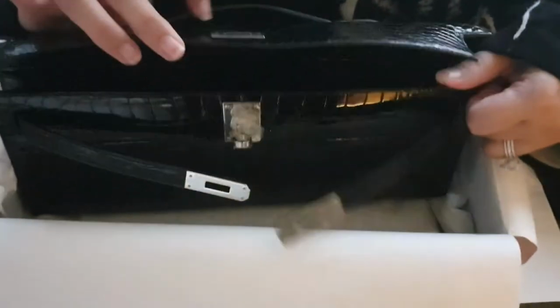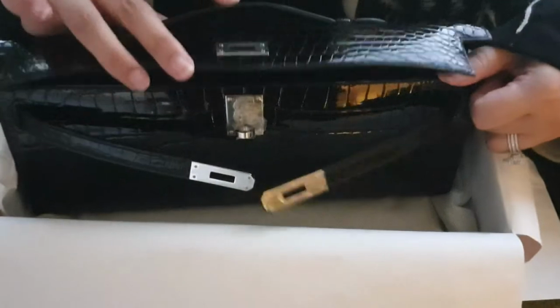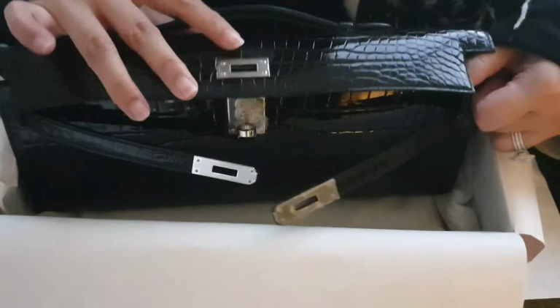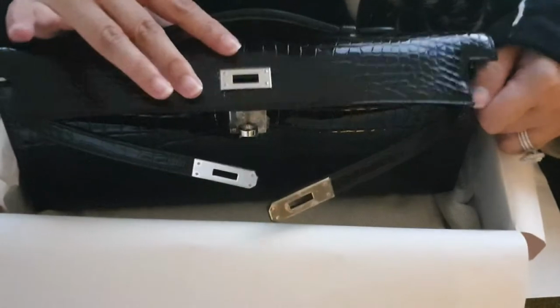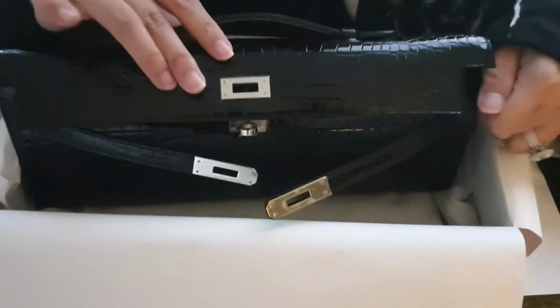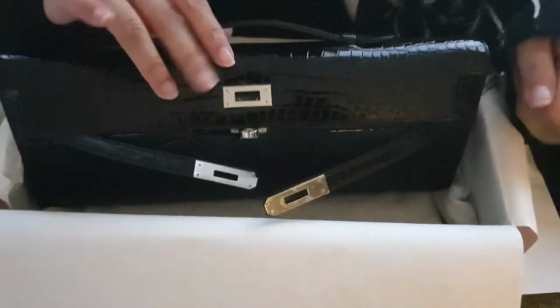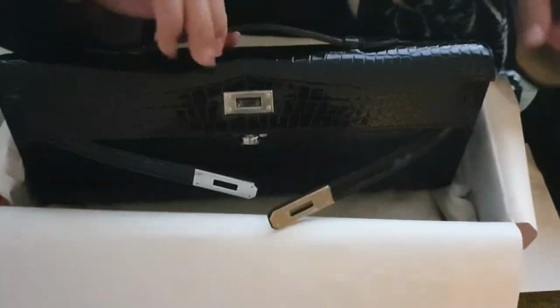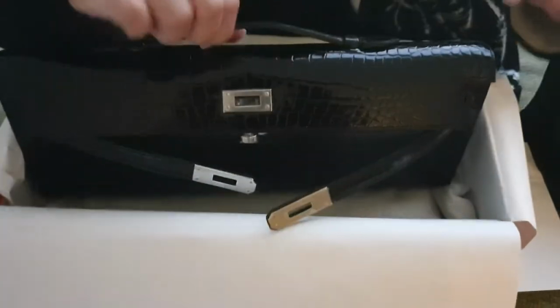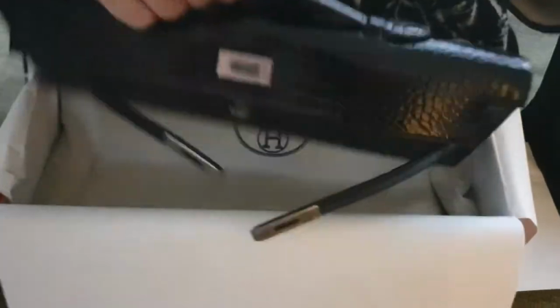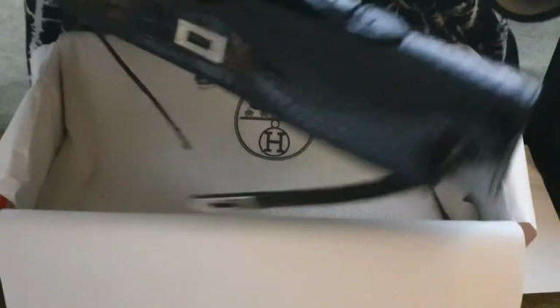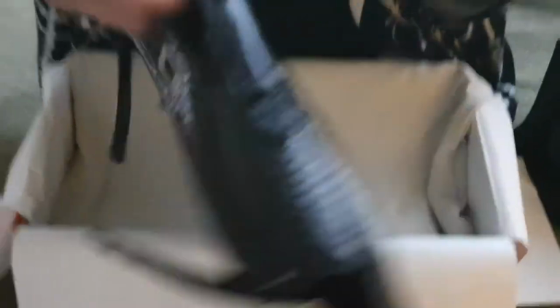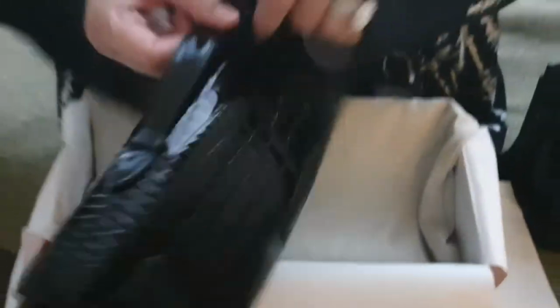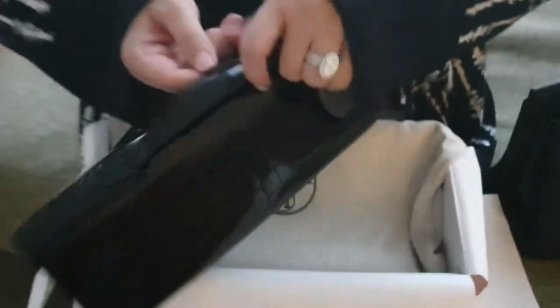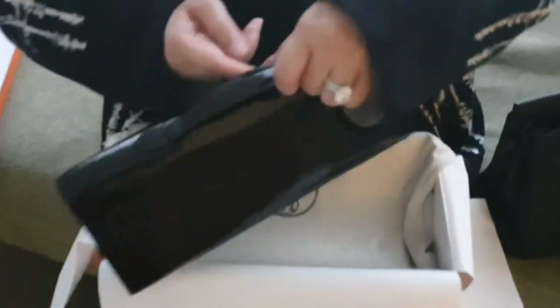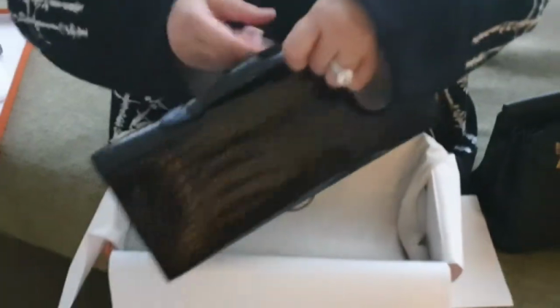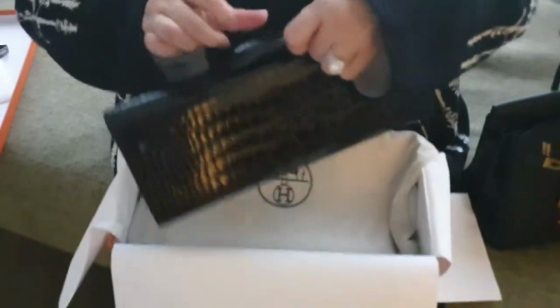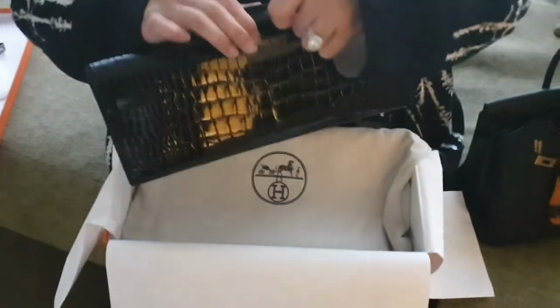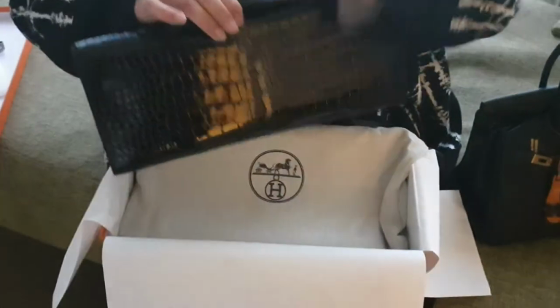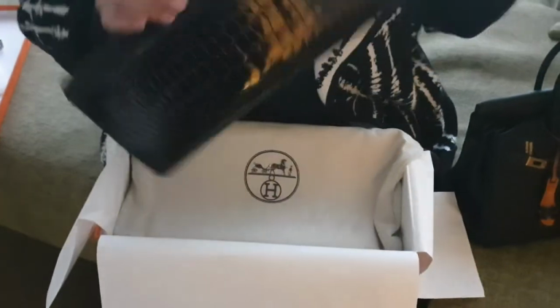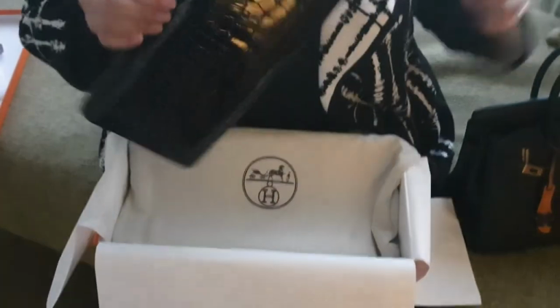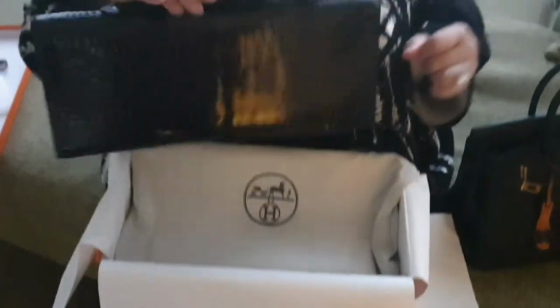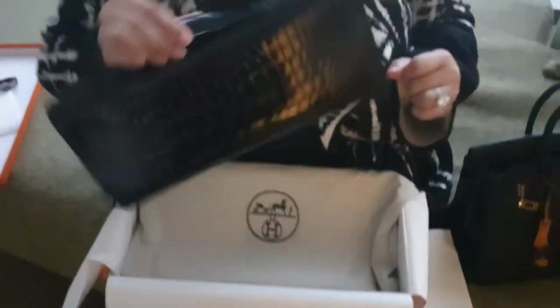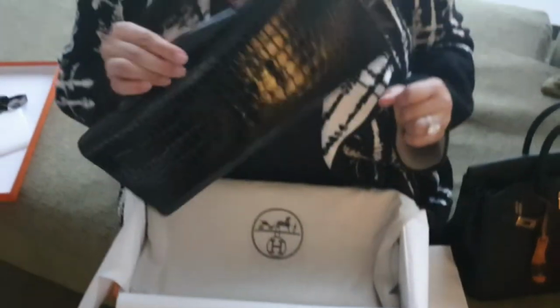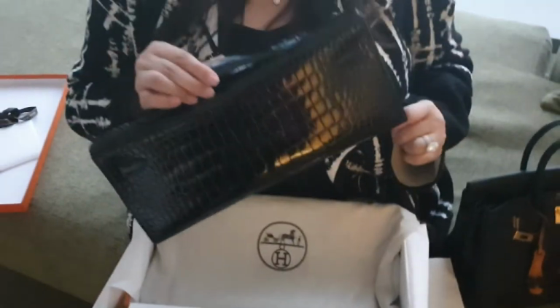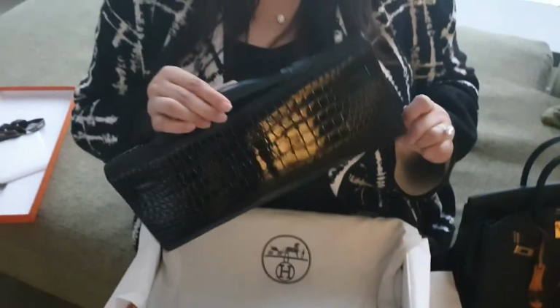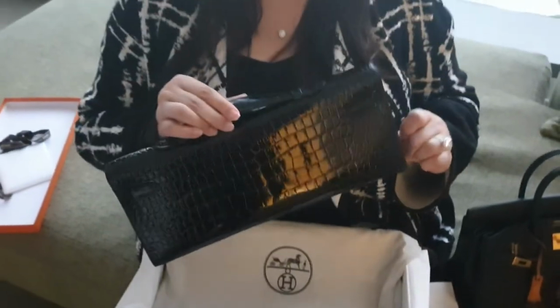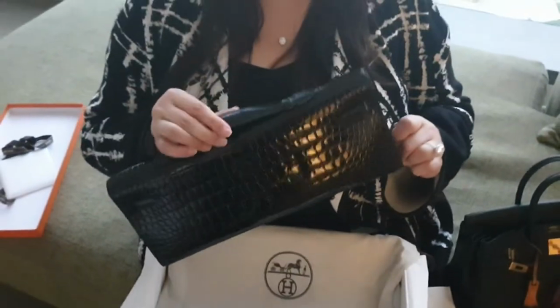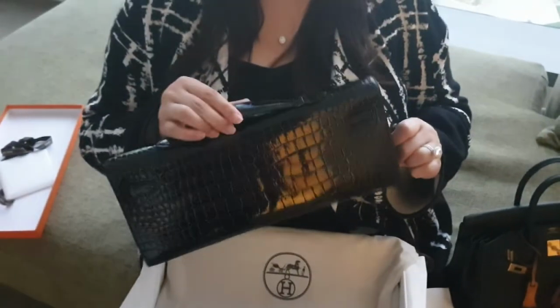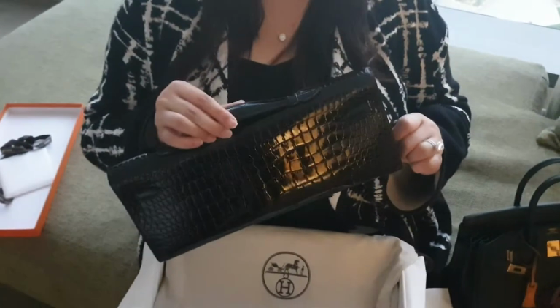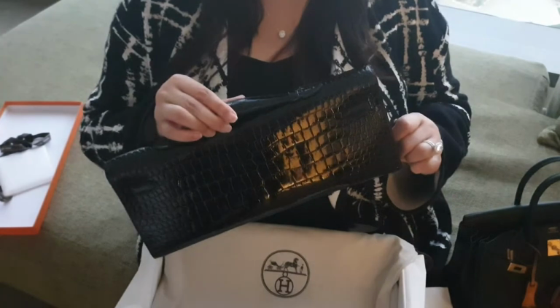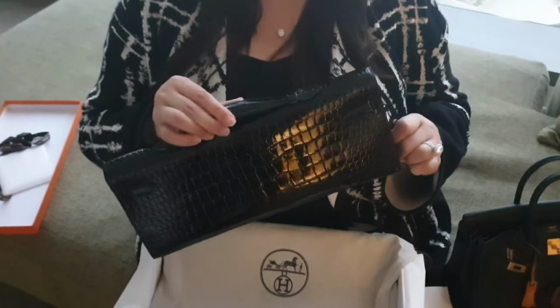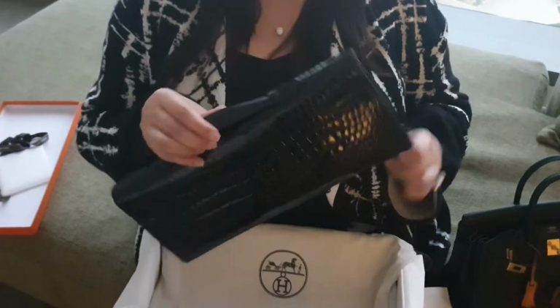Front. This is the back. This is how it looks.